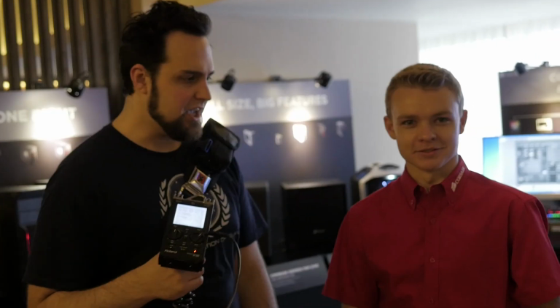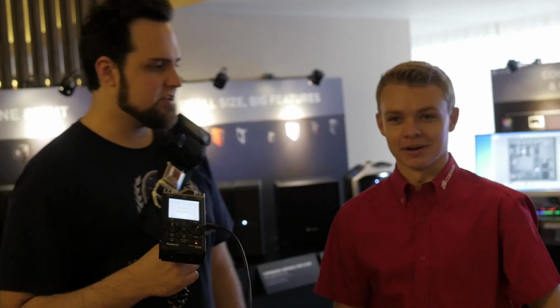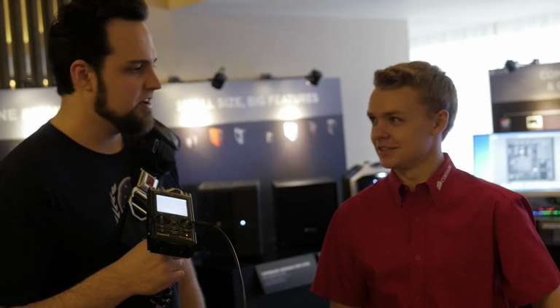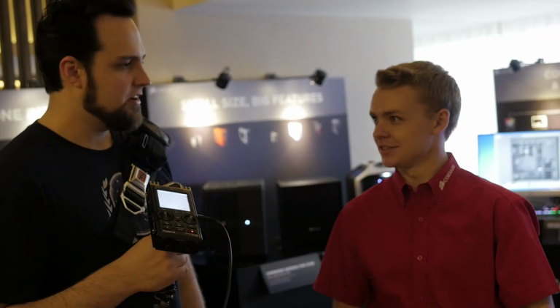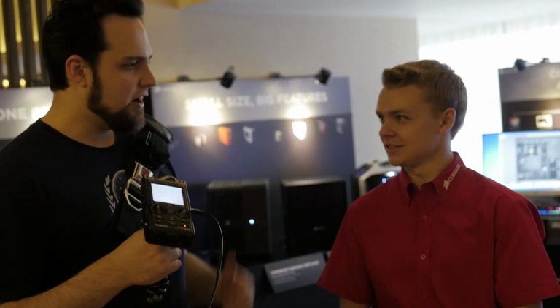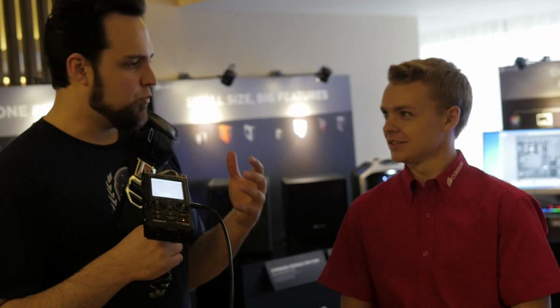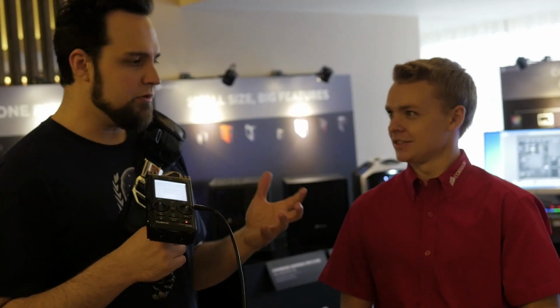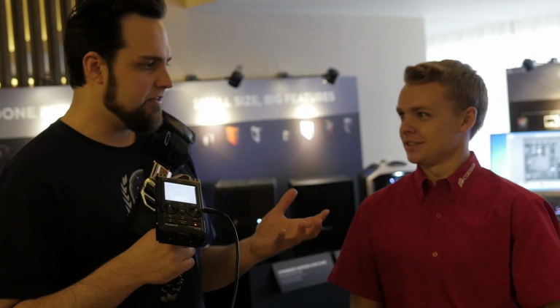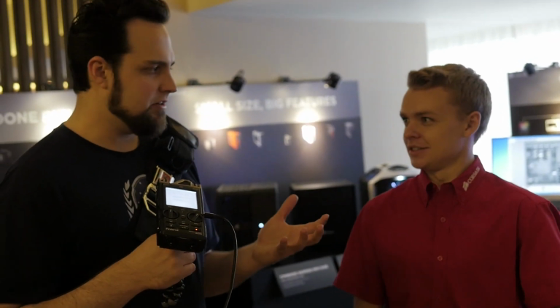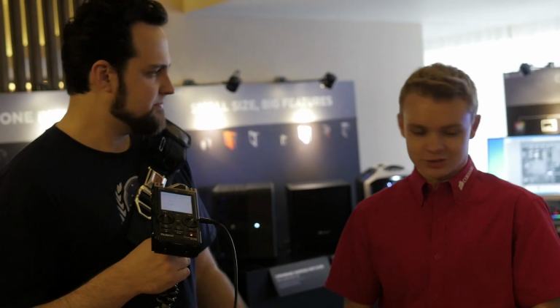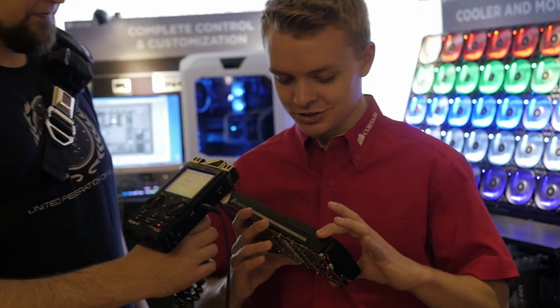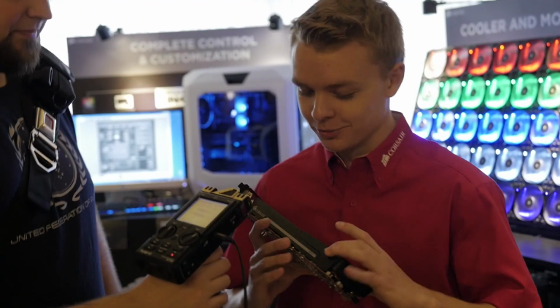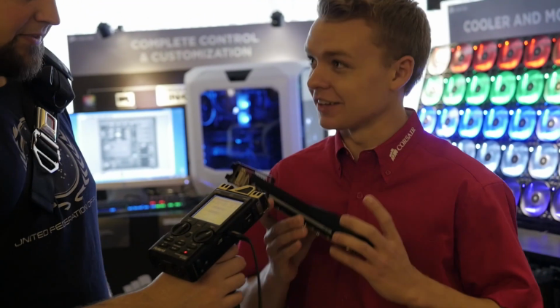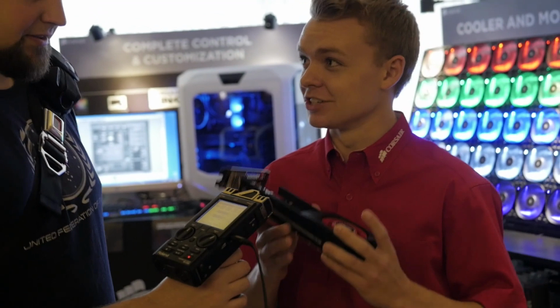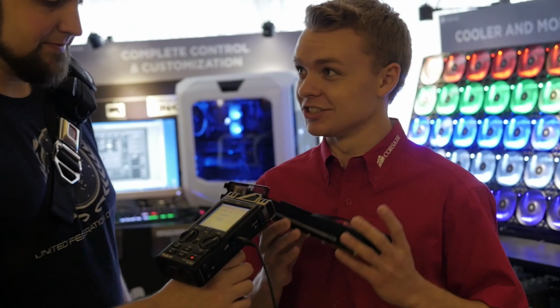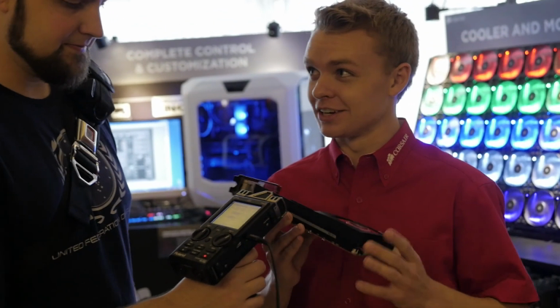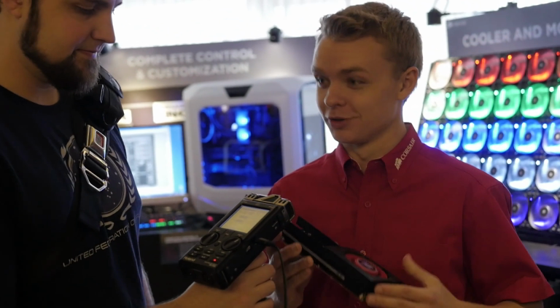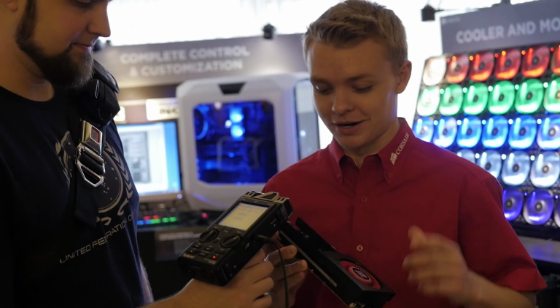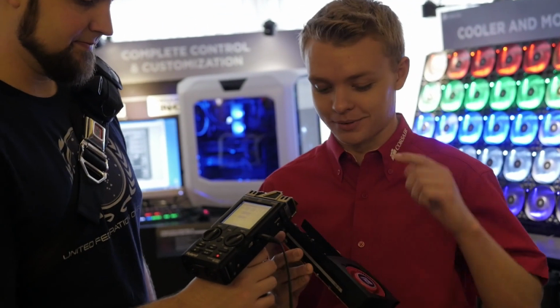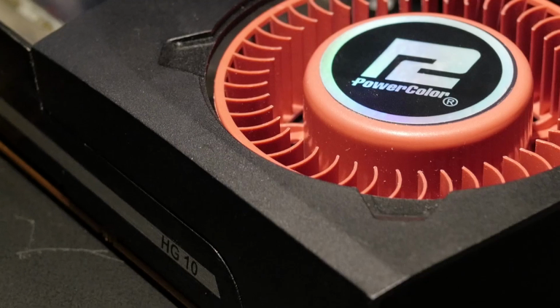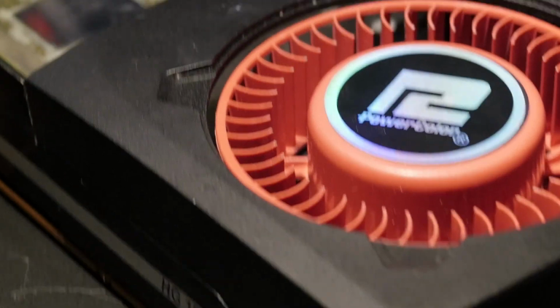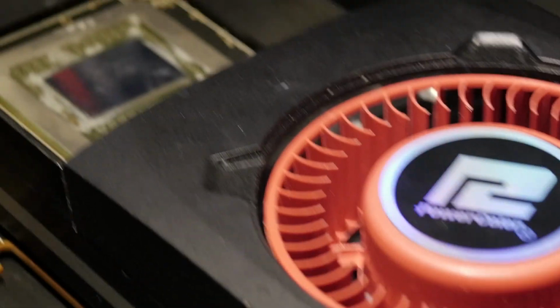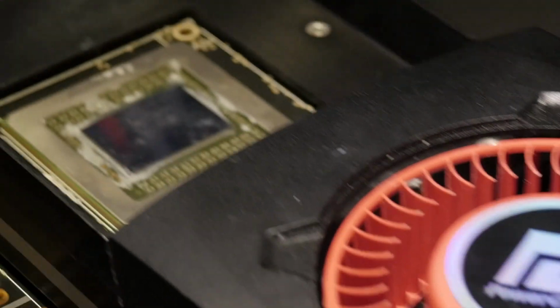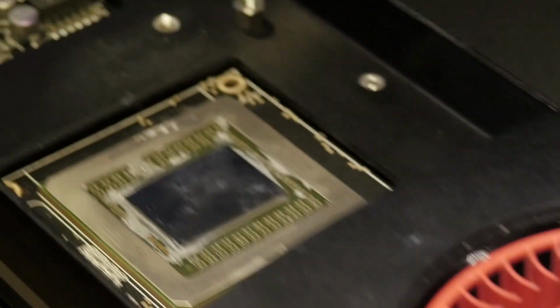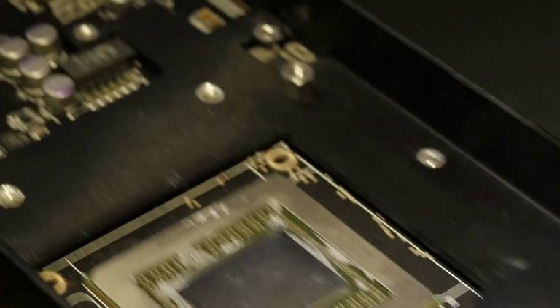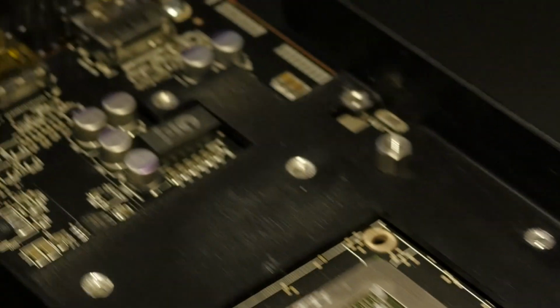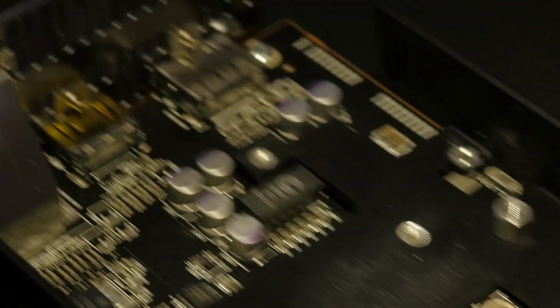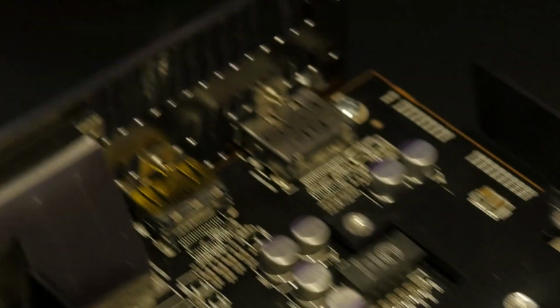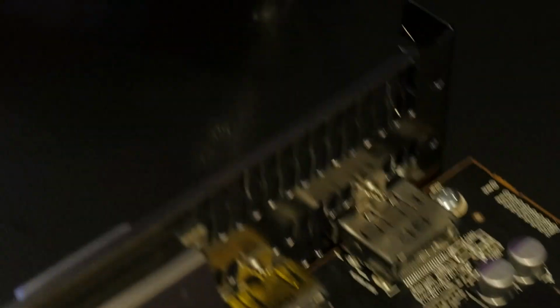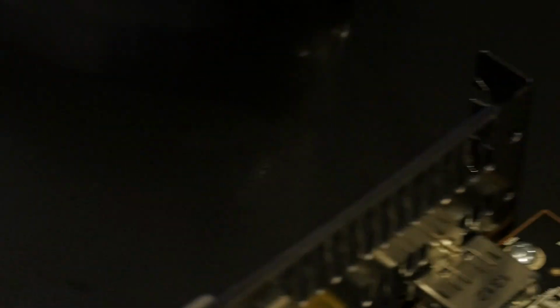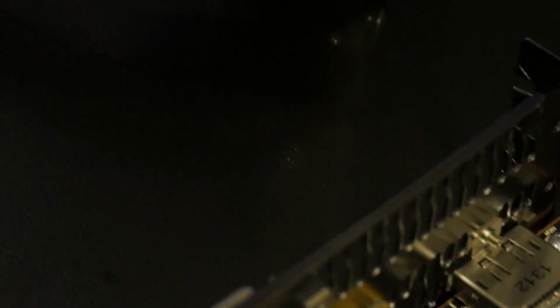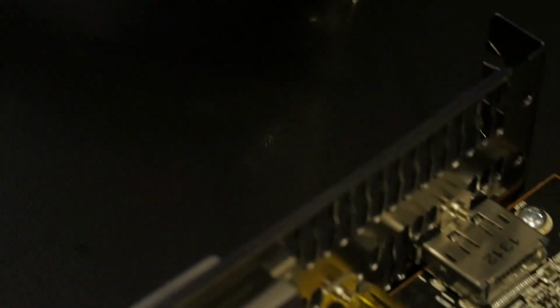Jace! Alright, what do we have here? We've got the HG10 cooling bracket, right? This one's specifically made for the 290 and the 290X.